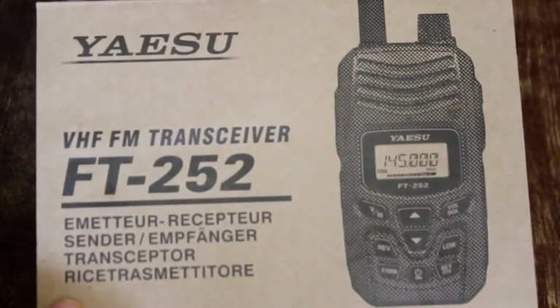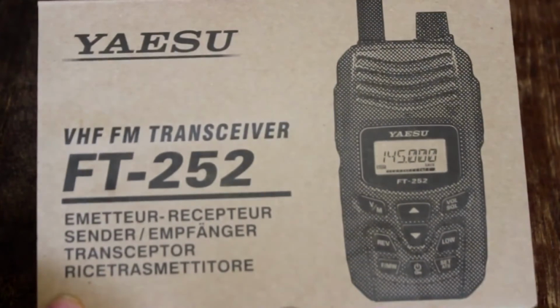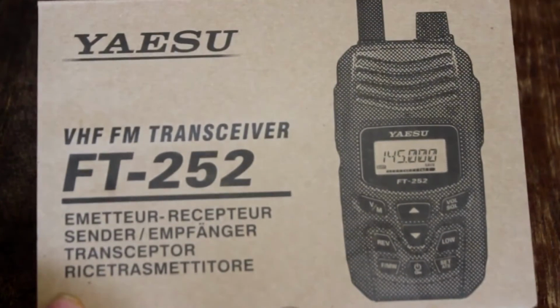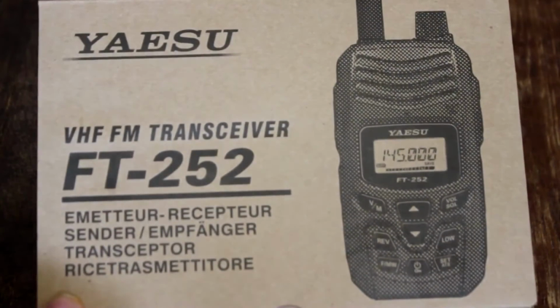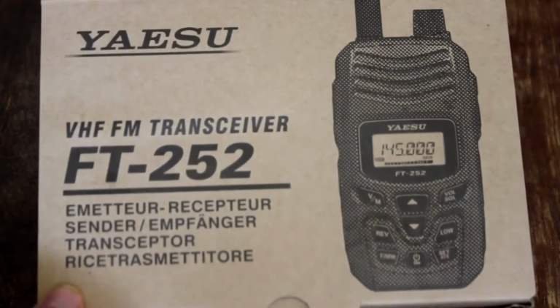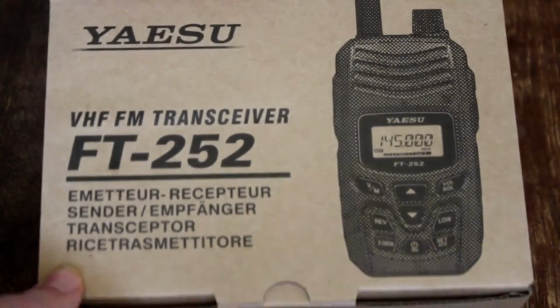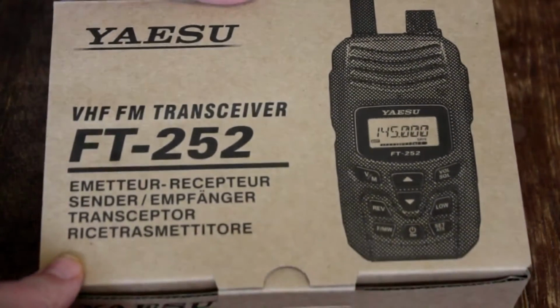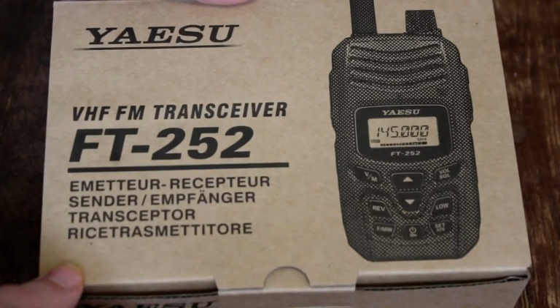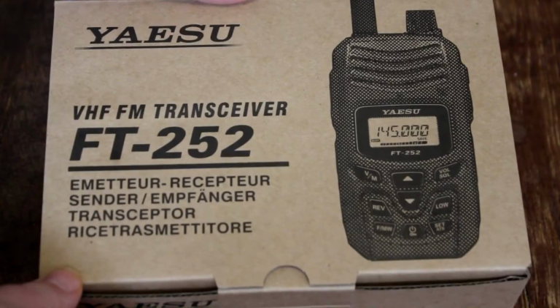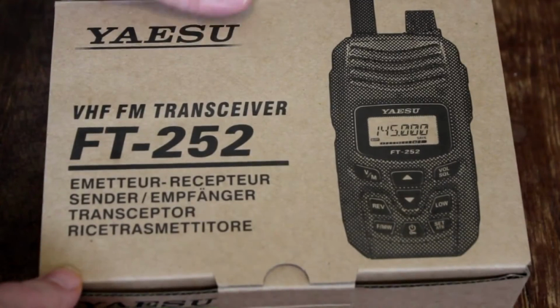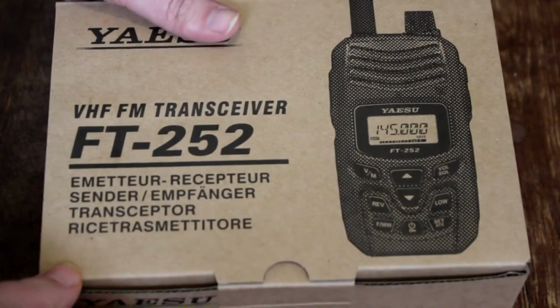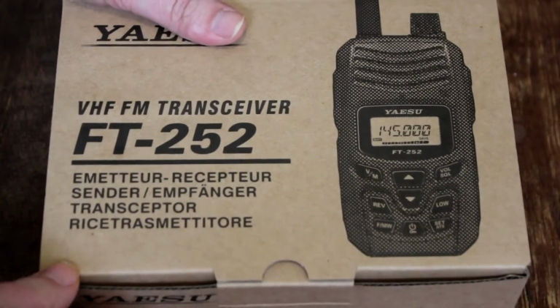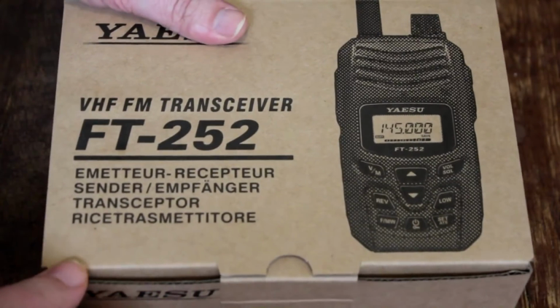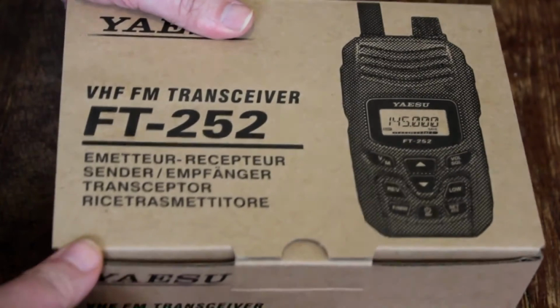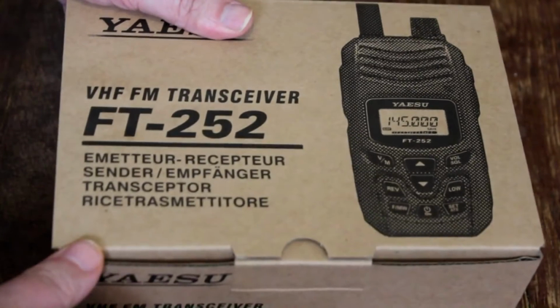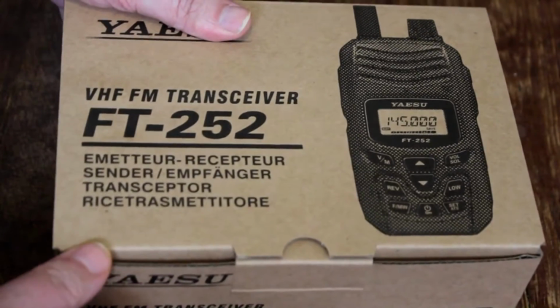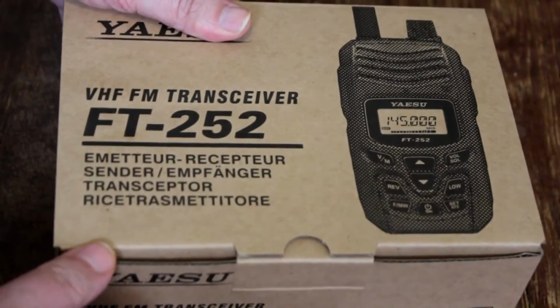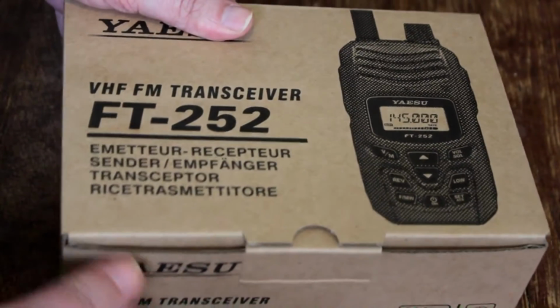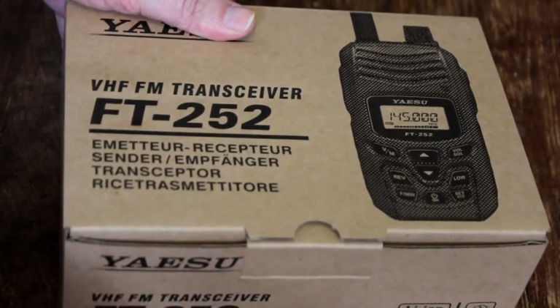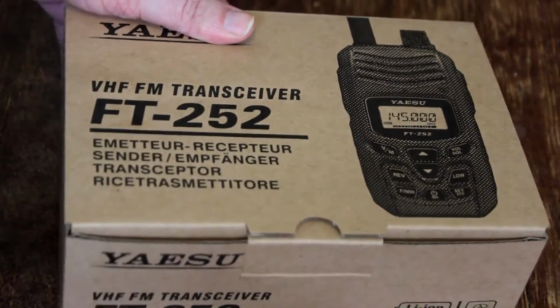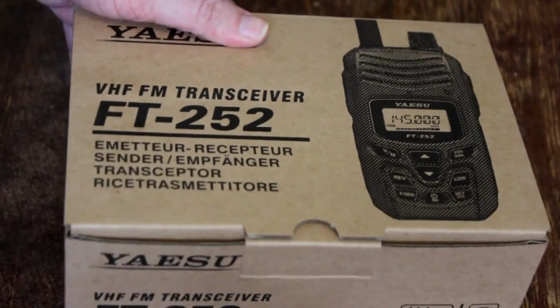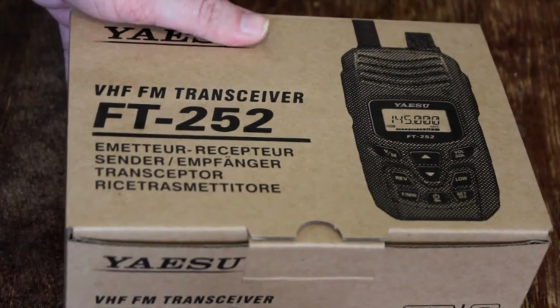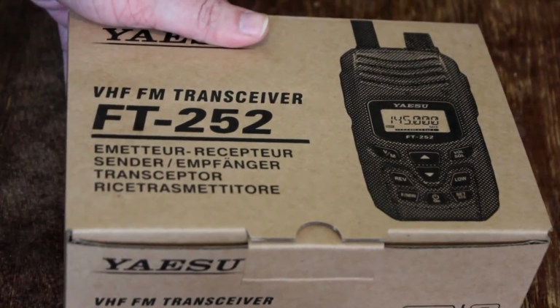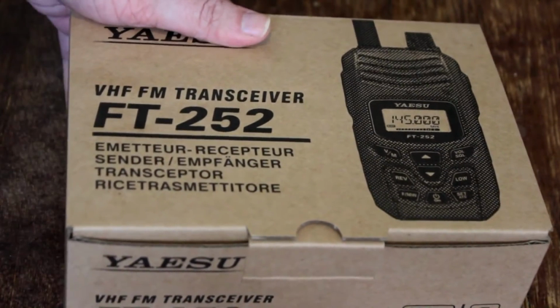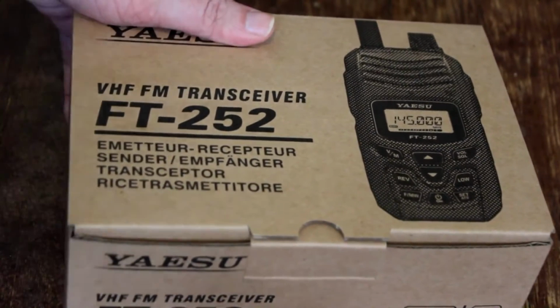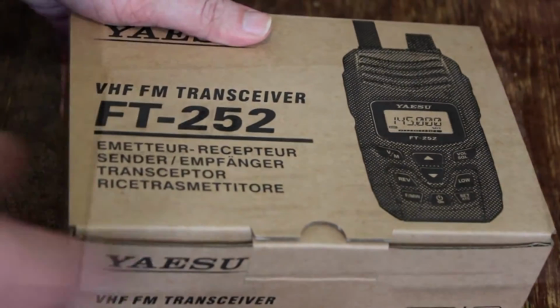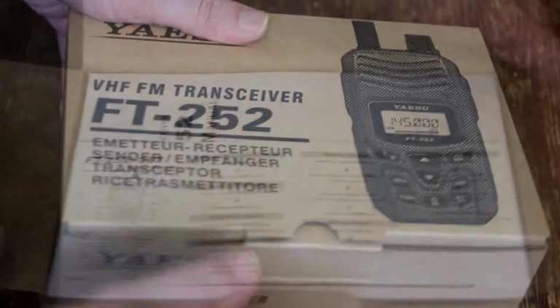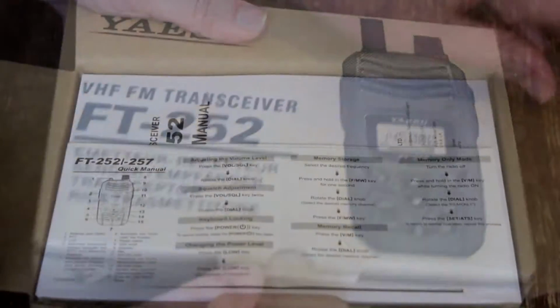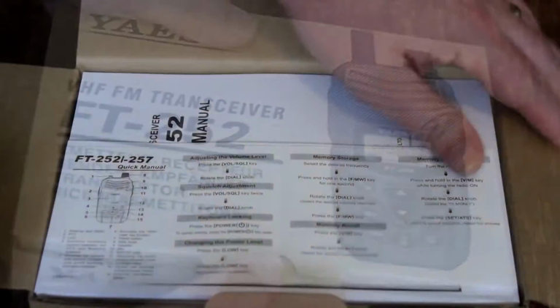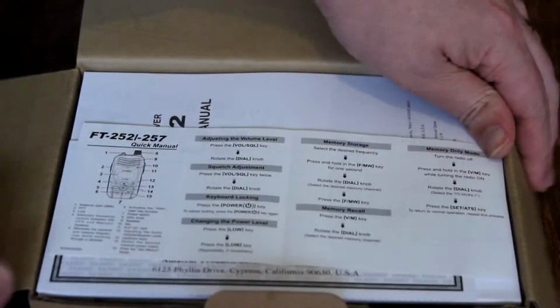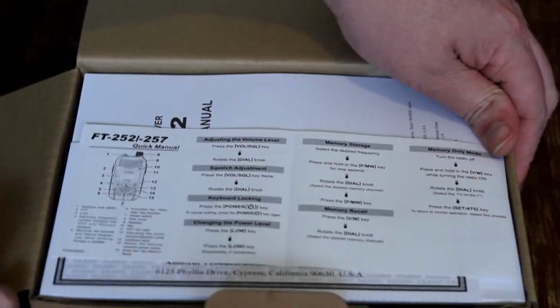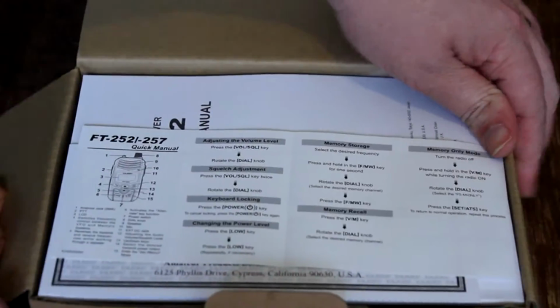The box itself measures about 10 or 11 inches wide. I know you're just waiting to see what's inside this box, so let's go ahead and take a look.